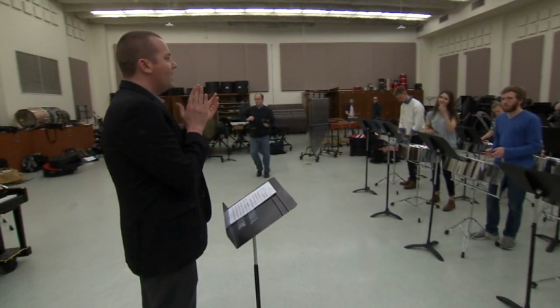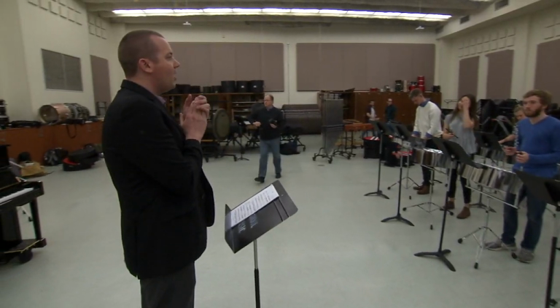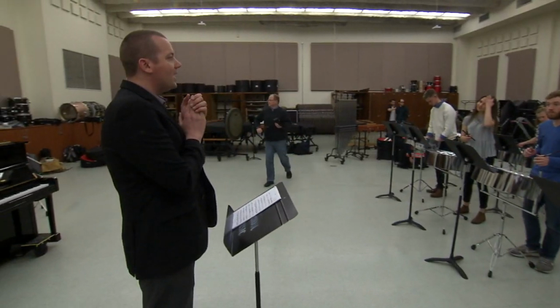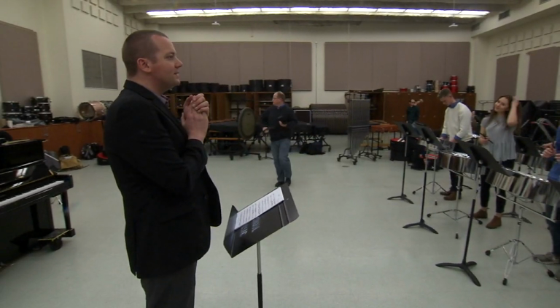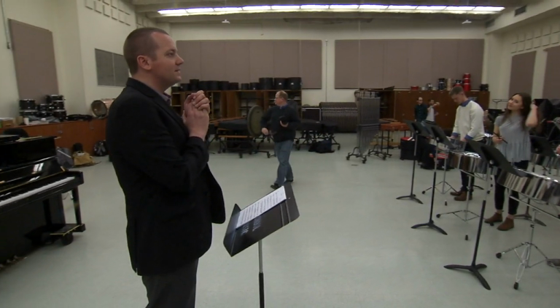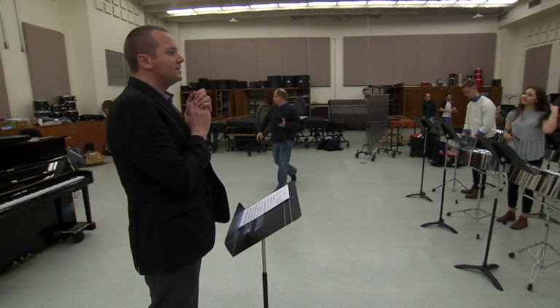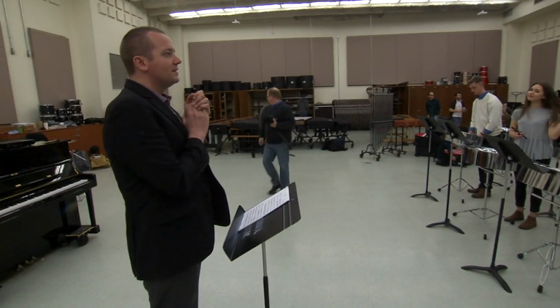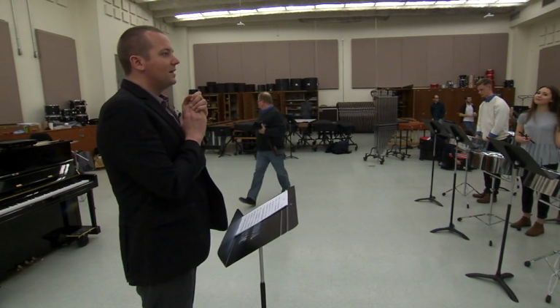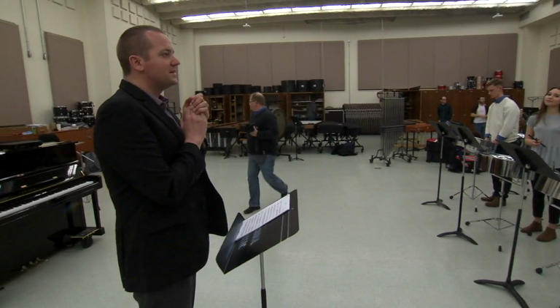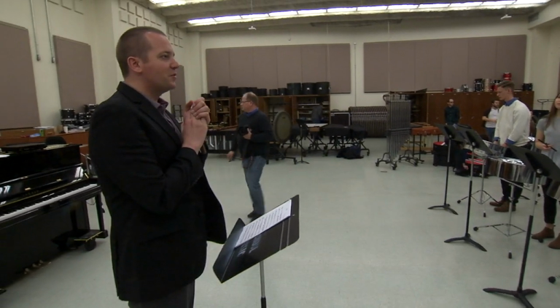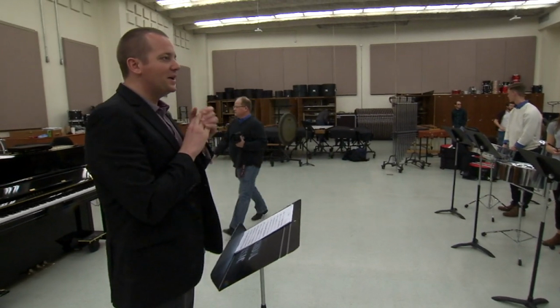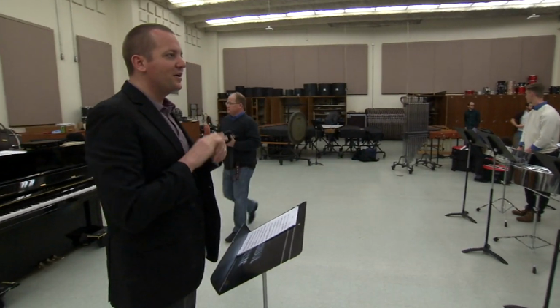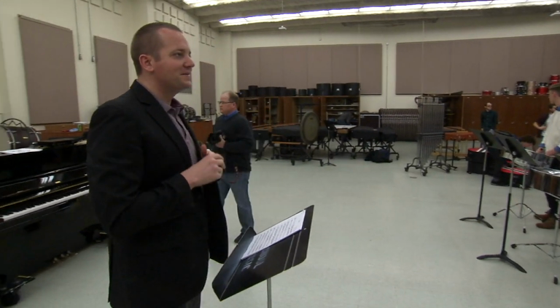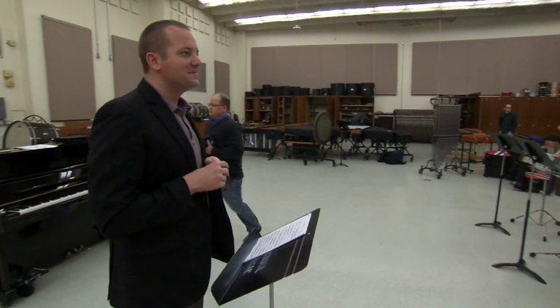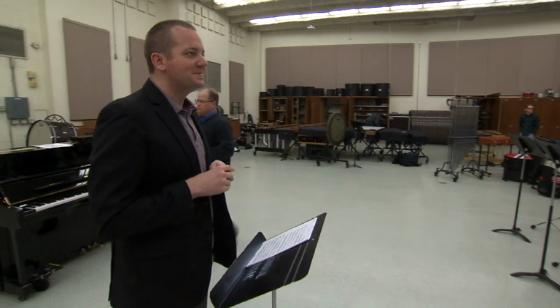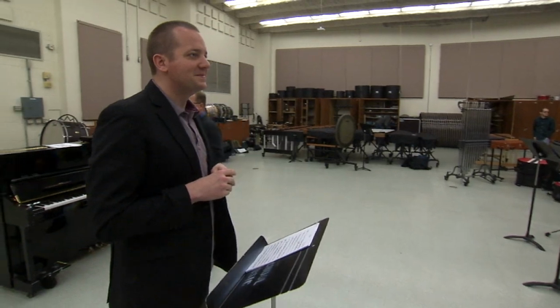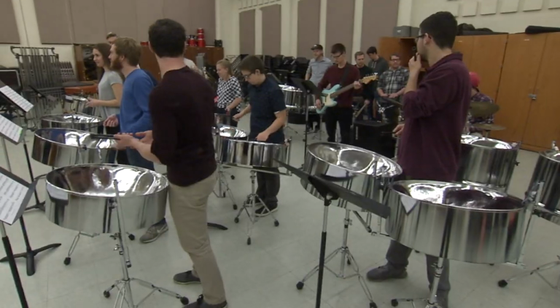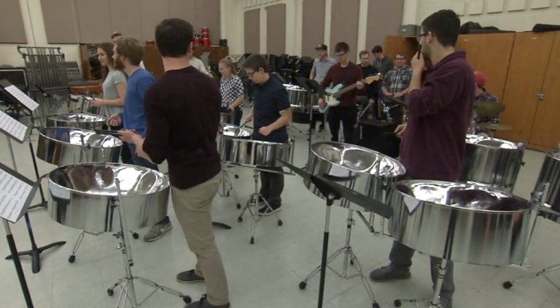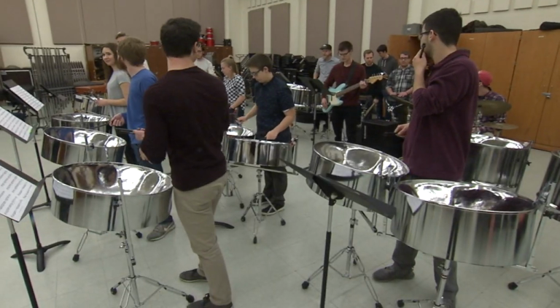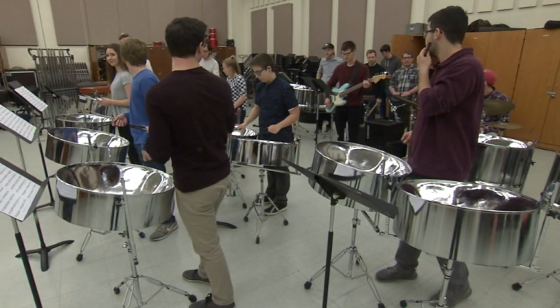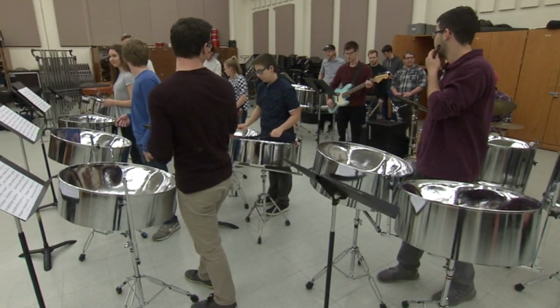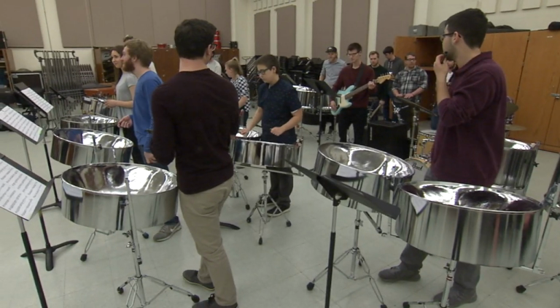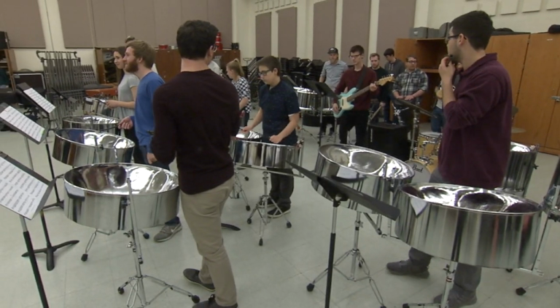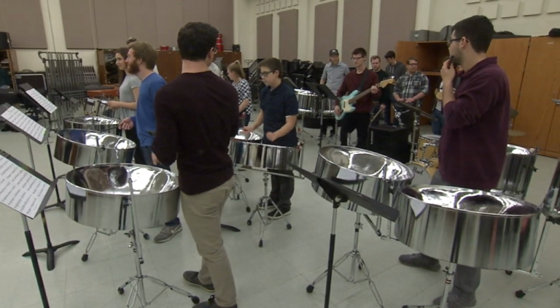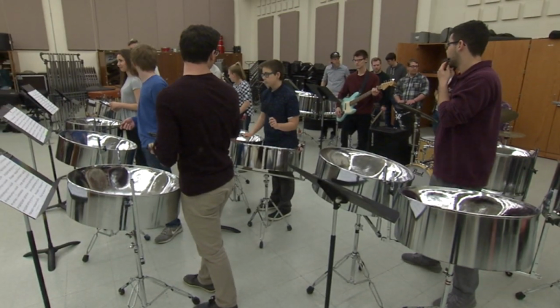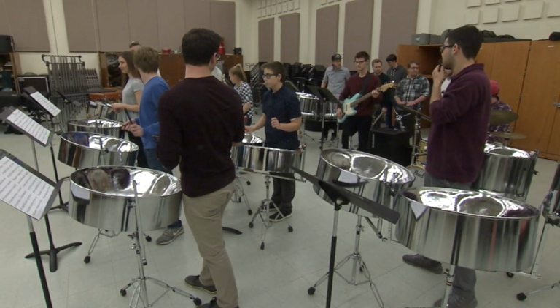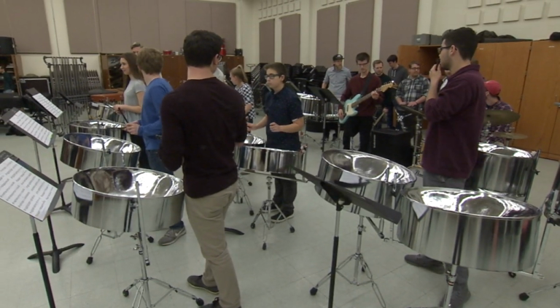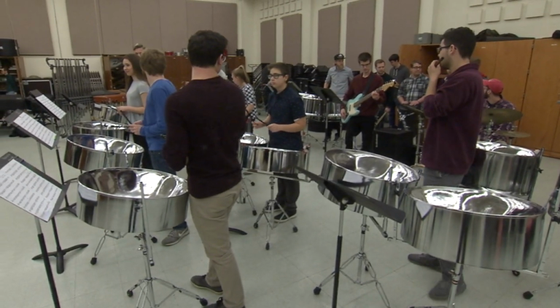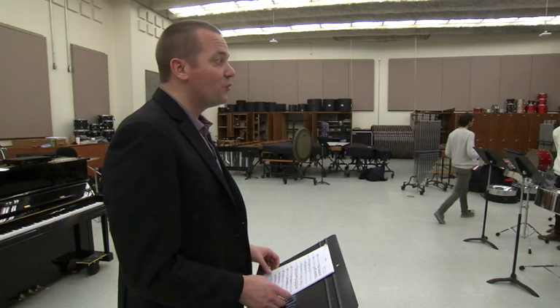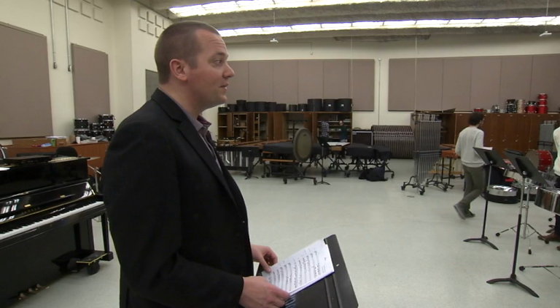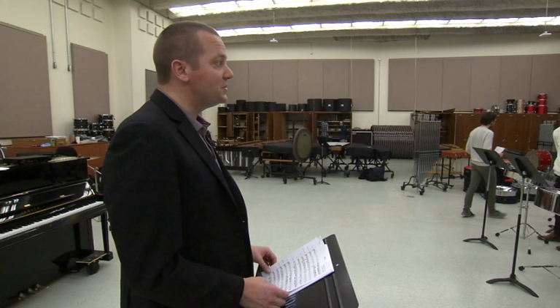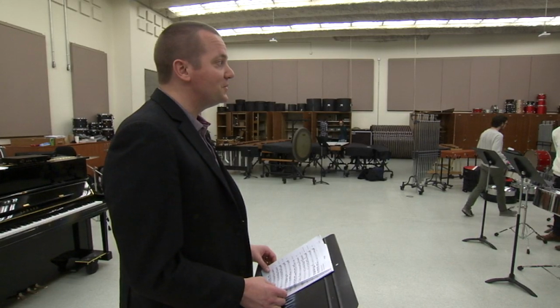All right, how's everybody doing? So we just started a steel band this year. Can we run the tune?